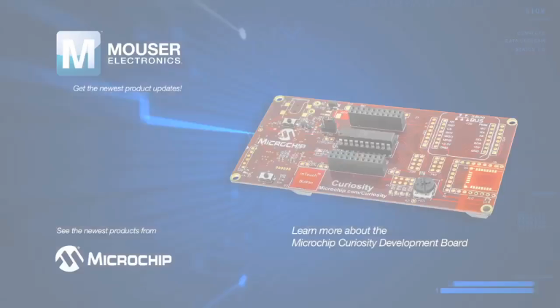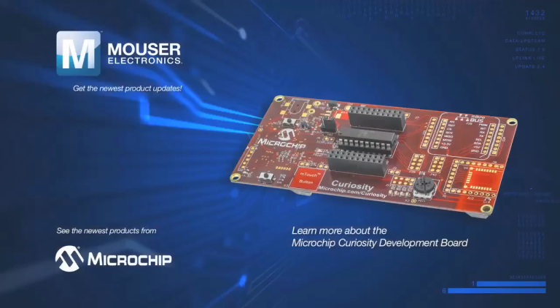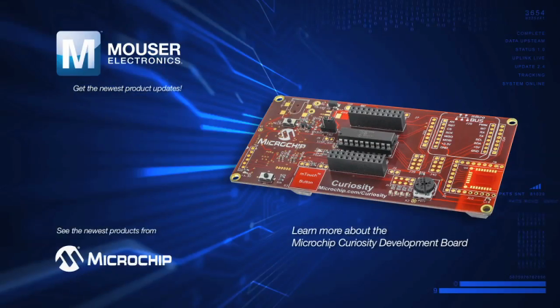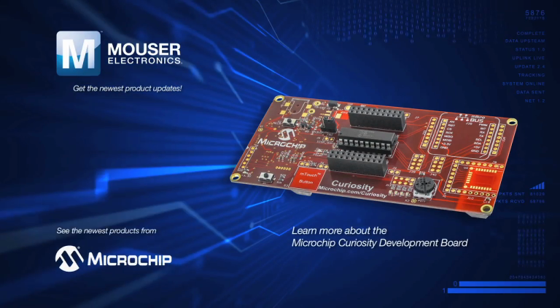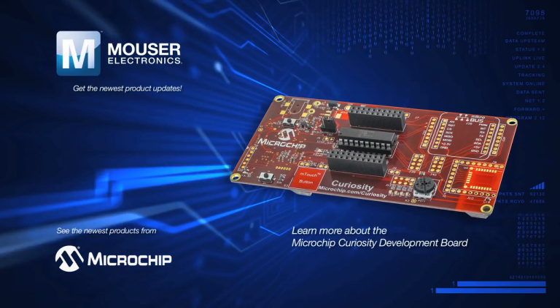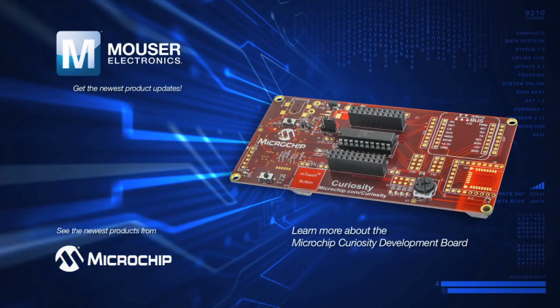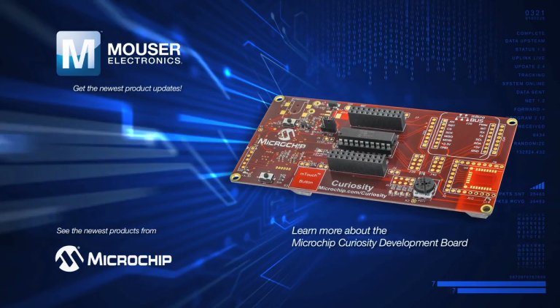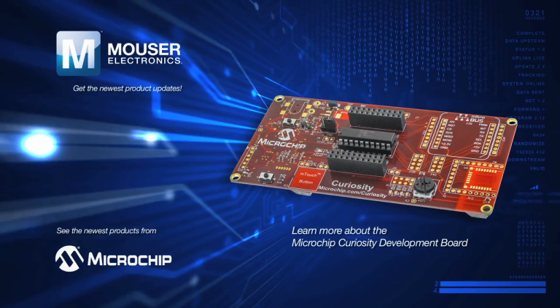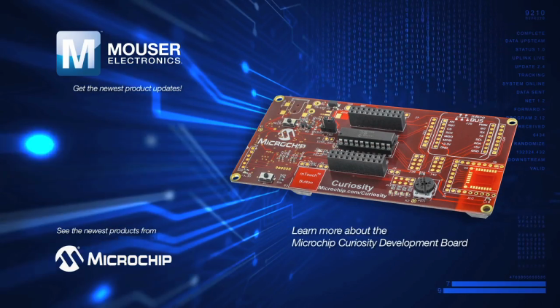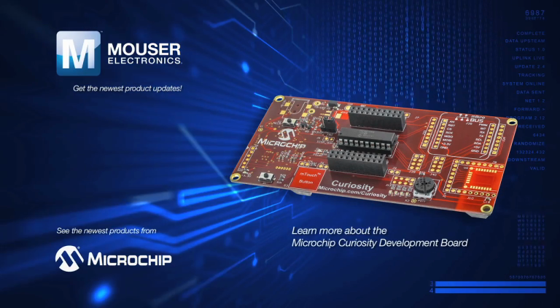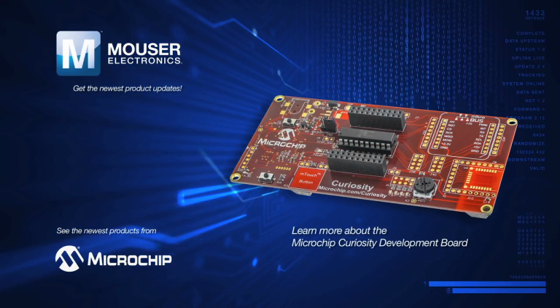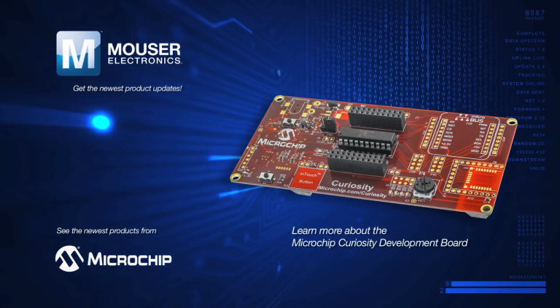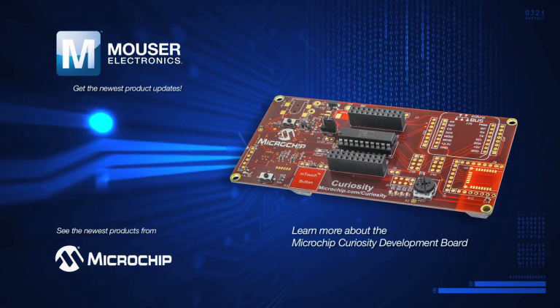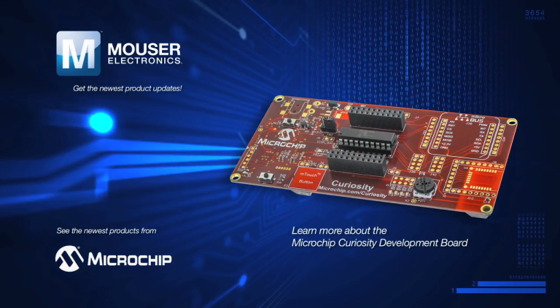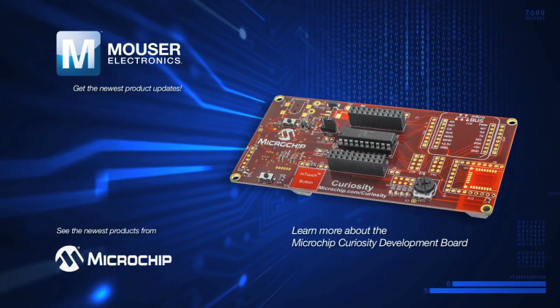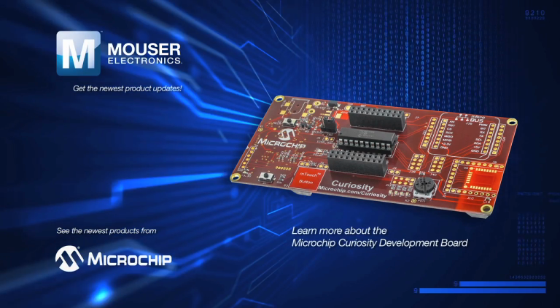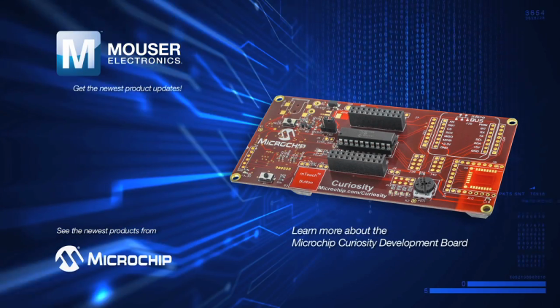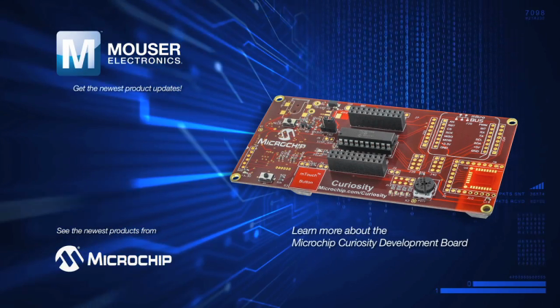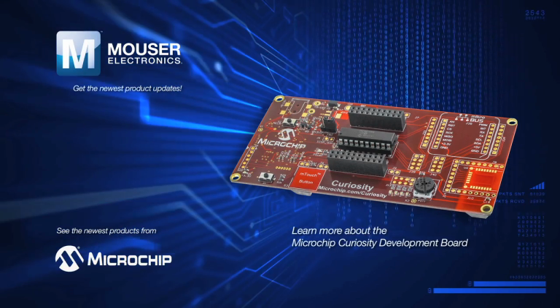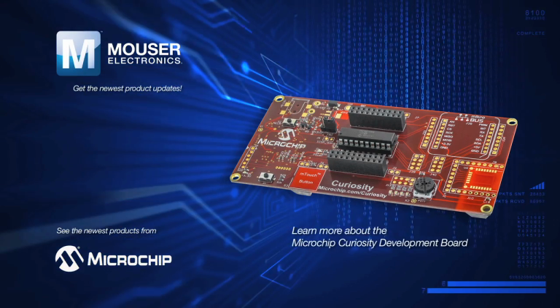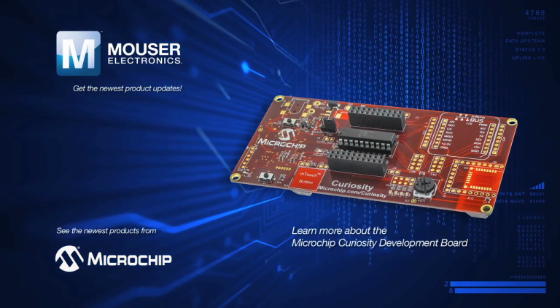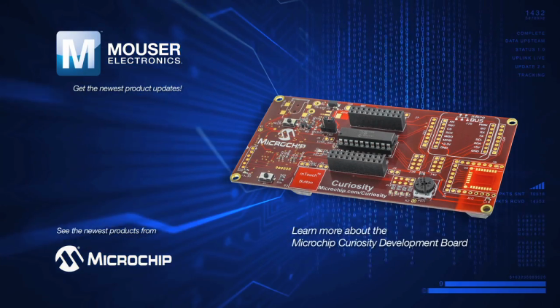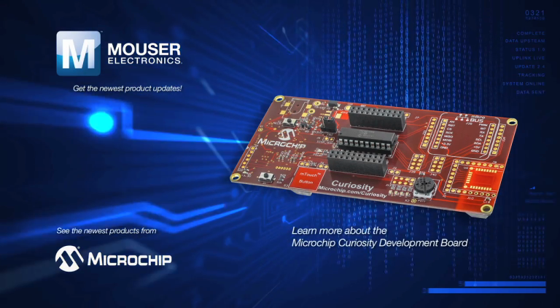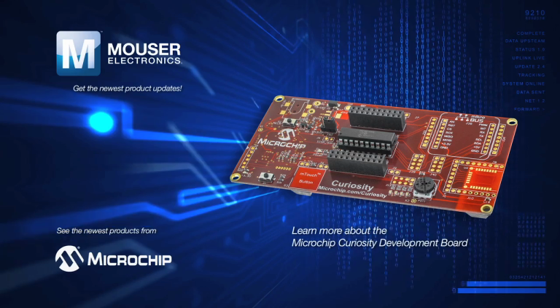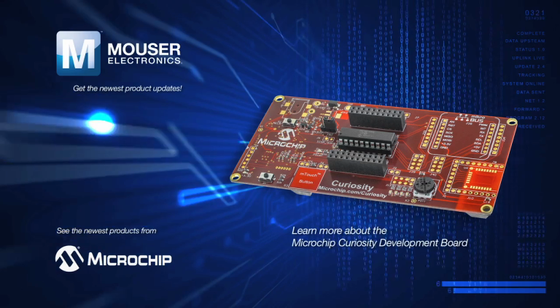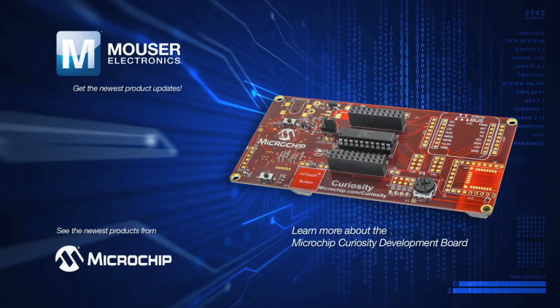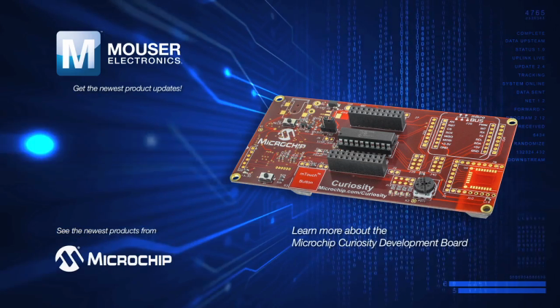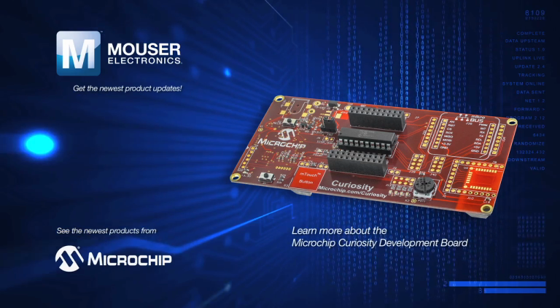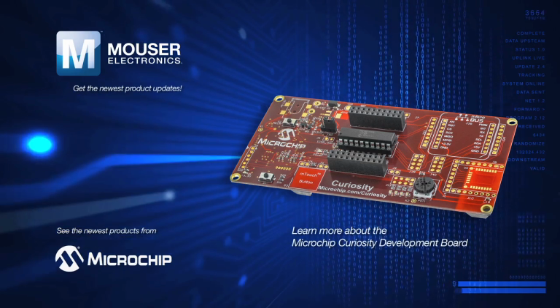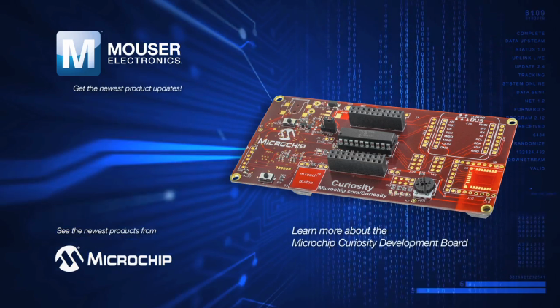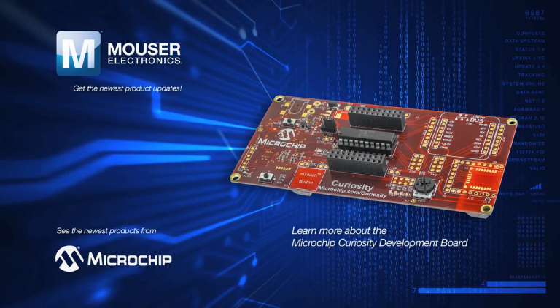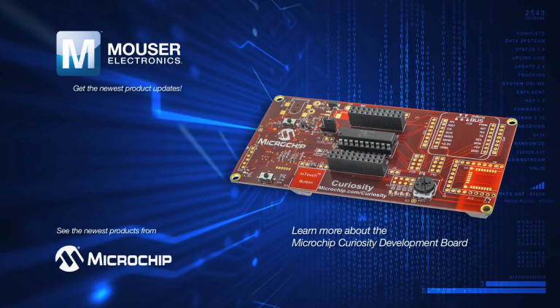The MicroBus interface supports almost 200 Microelectronica CLICK add-on boards. Satisfy your curiosity. For more information on the Curiosity Development Board, click on the link below.